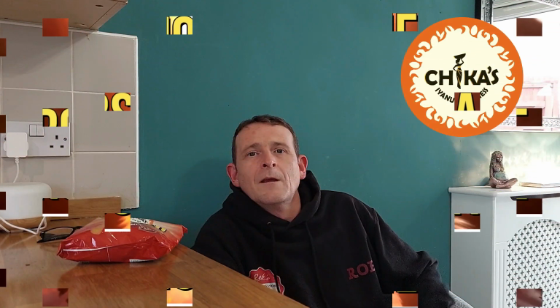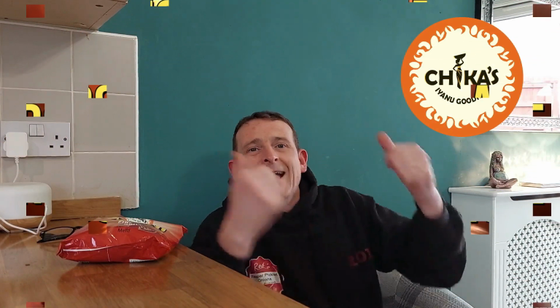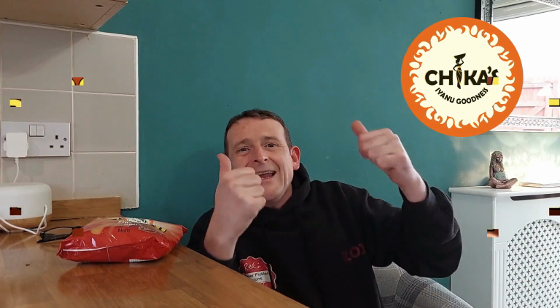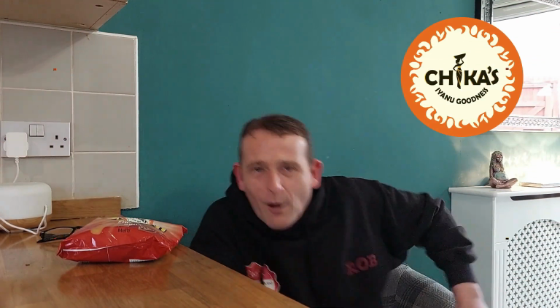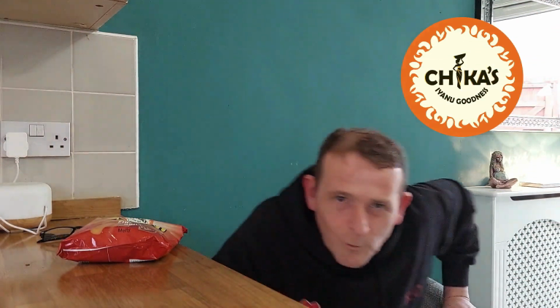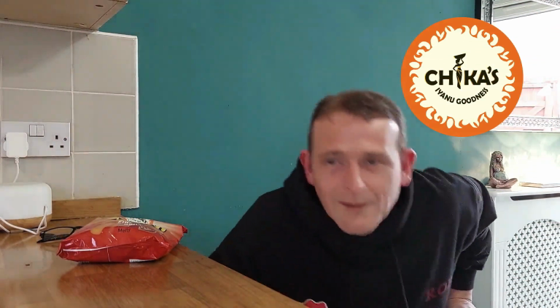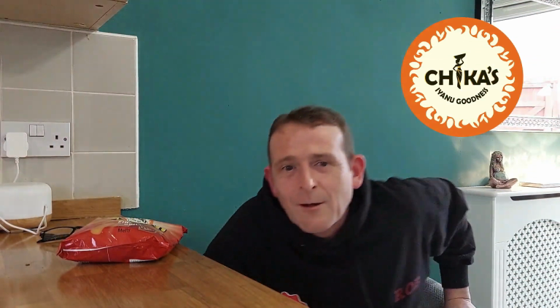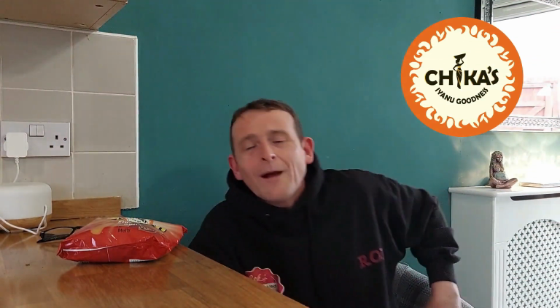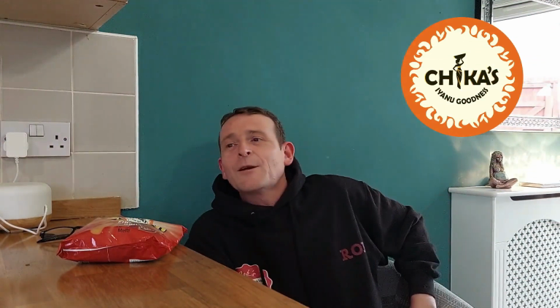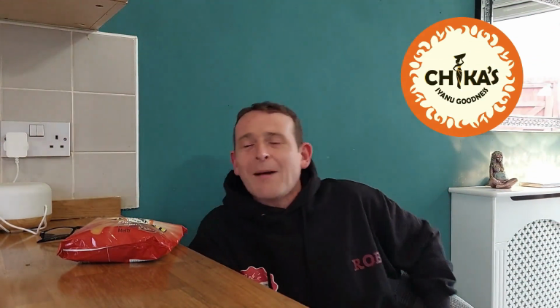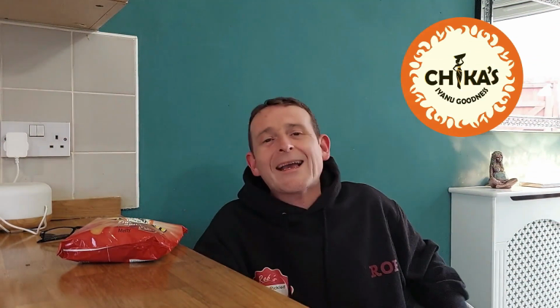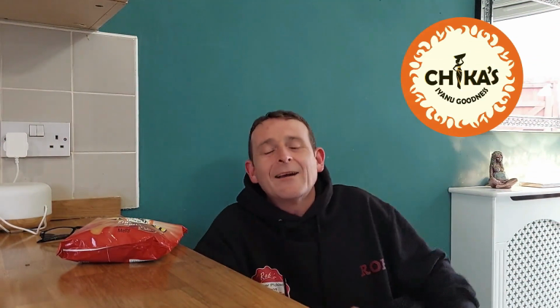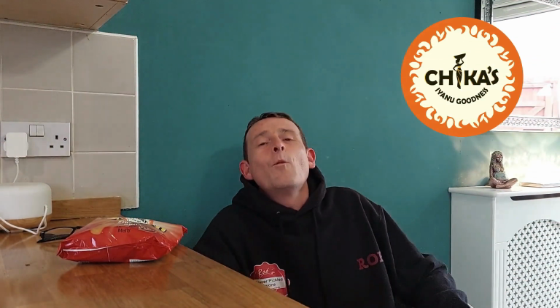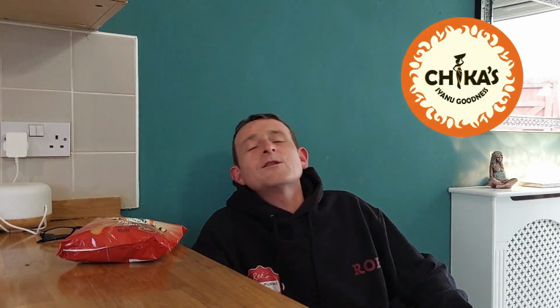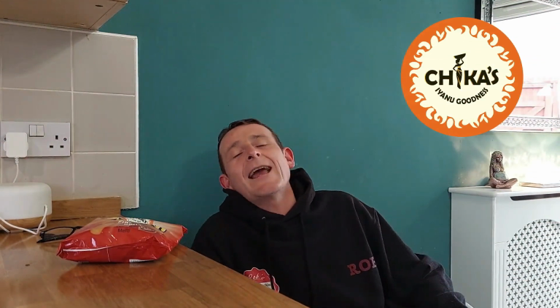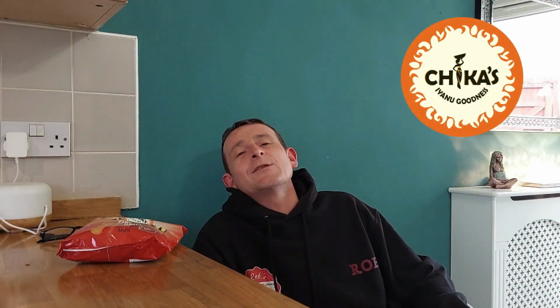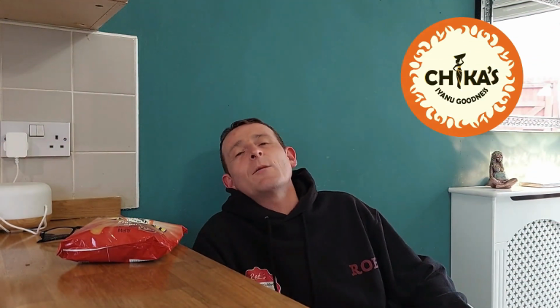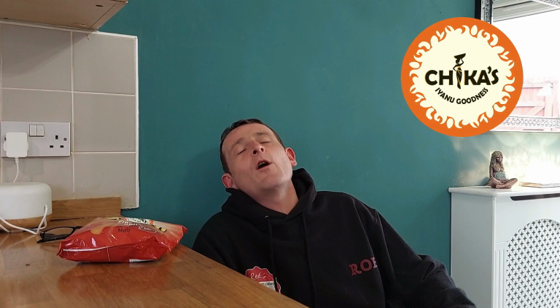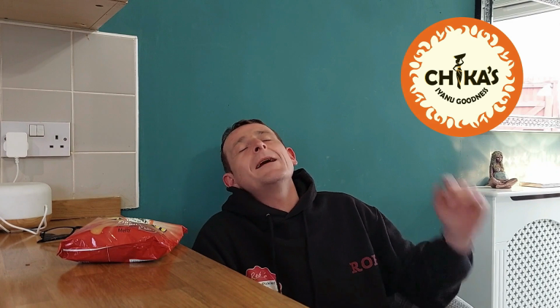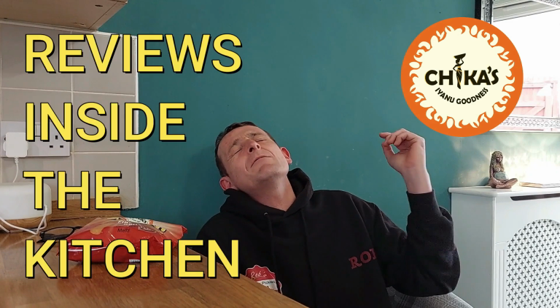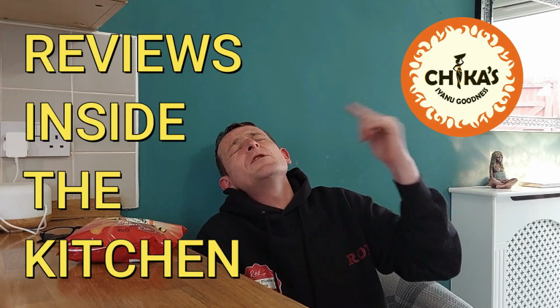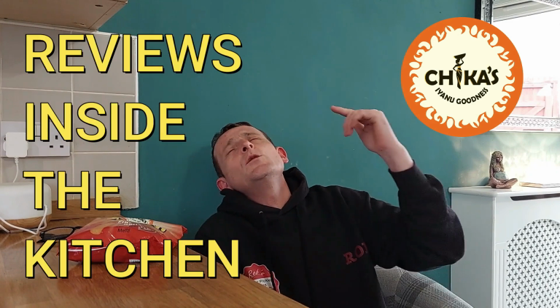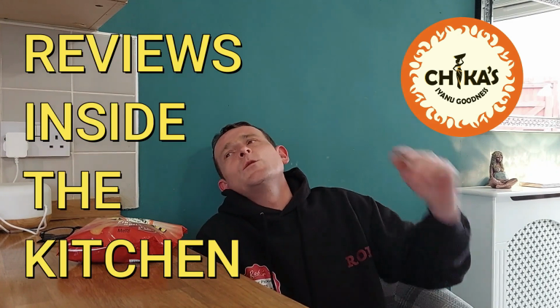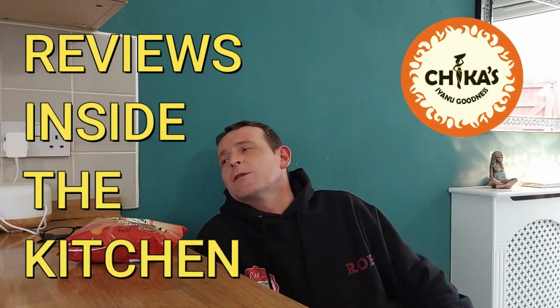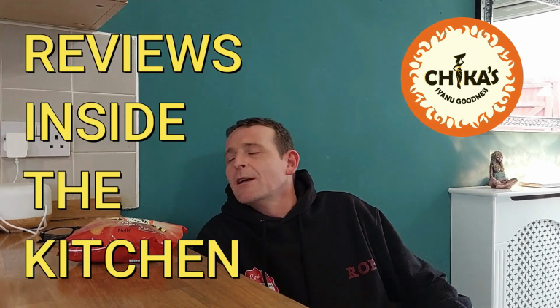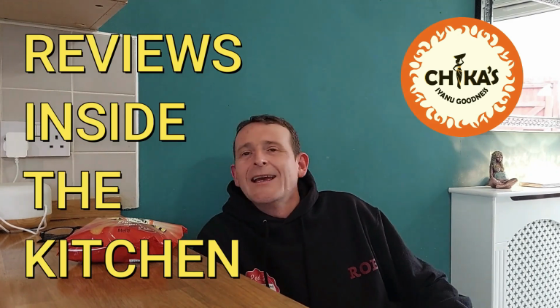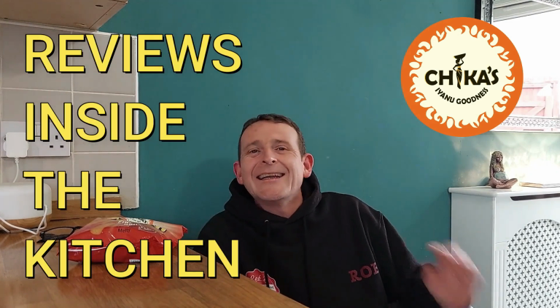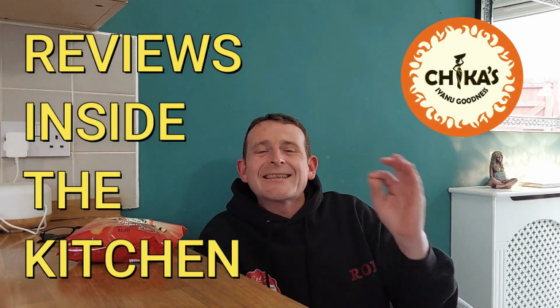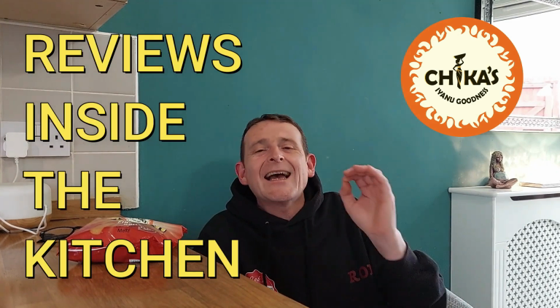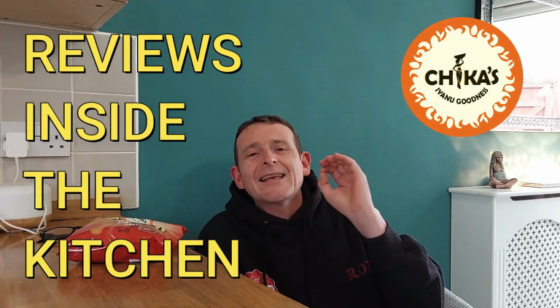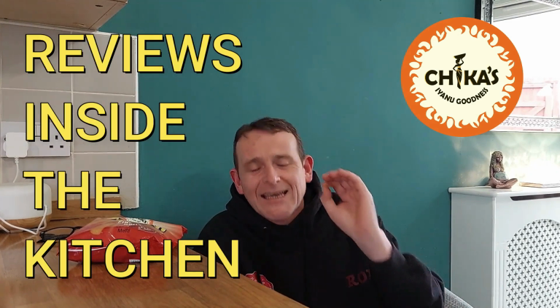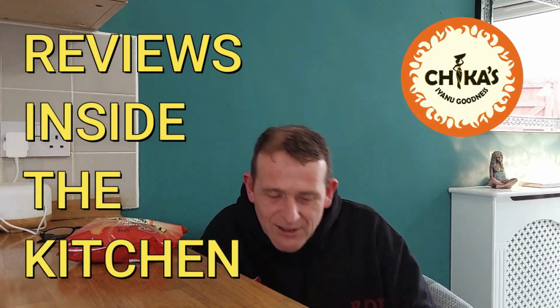Hello, and welcome back once again to Rob's Homemade and Reviews Inside the Kitchen.